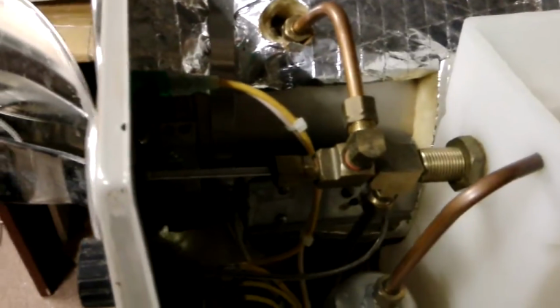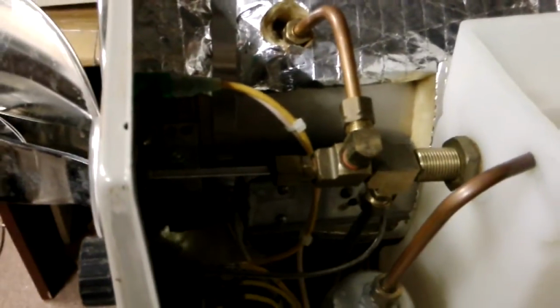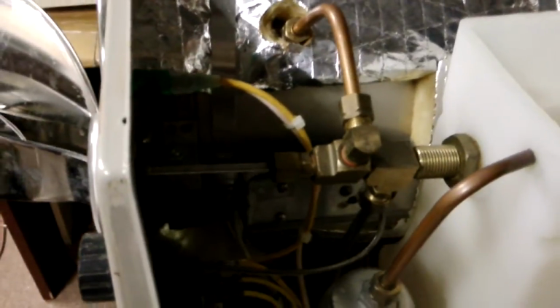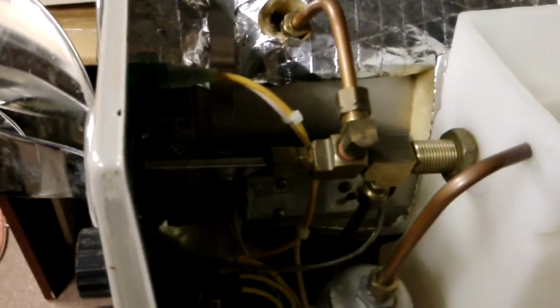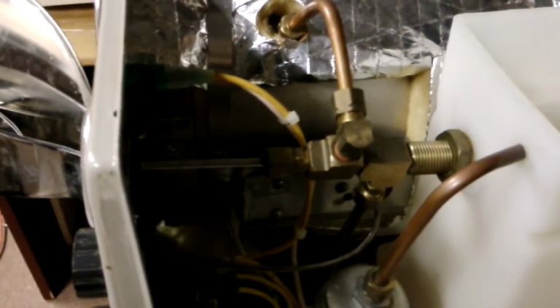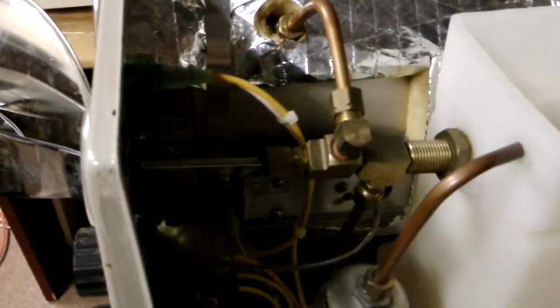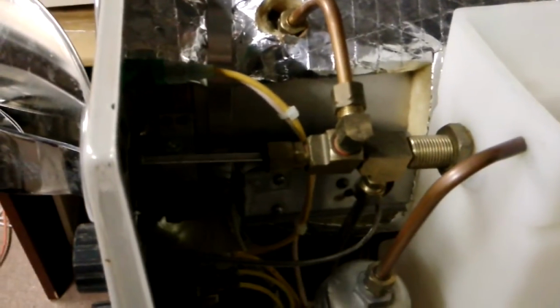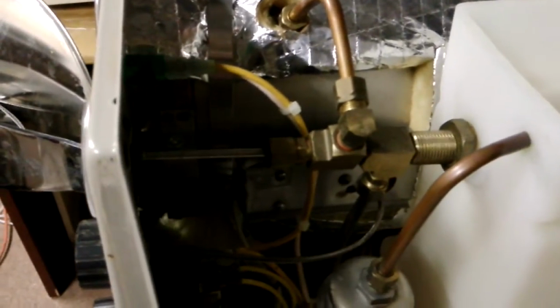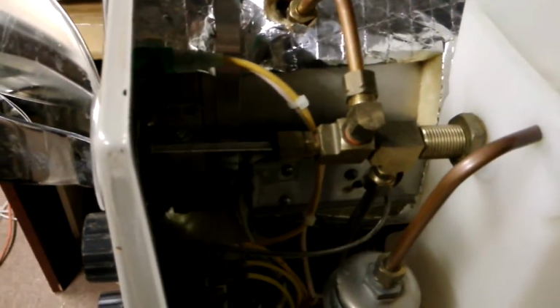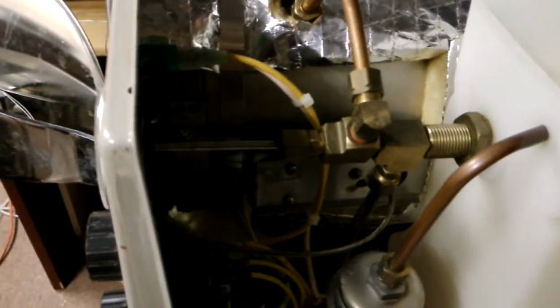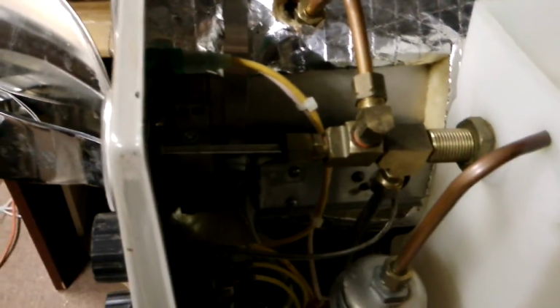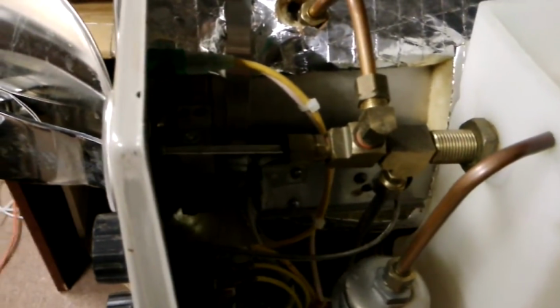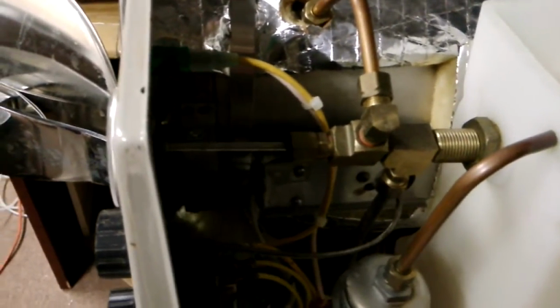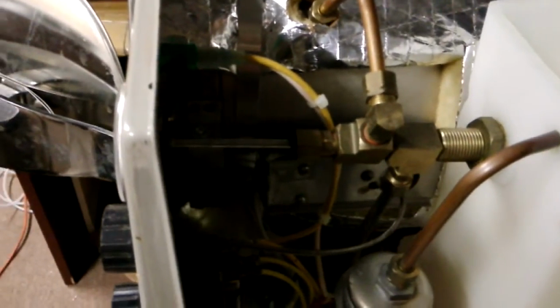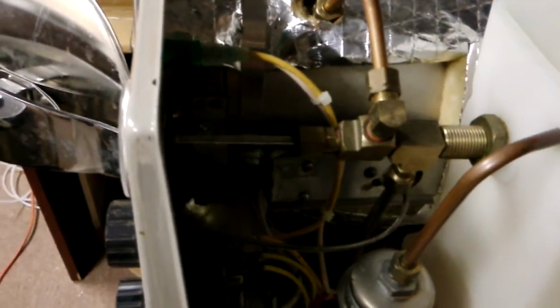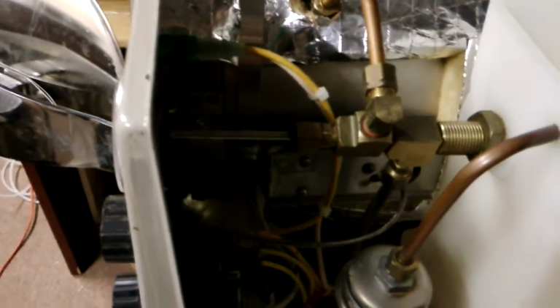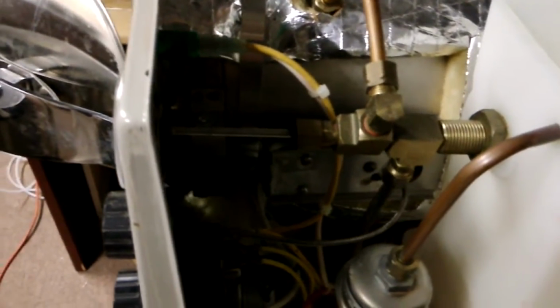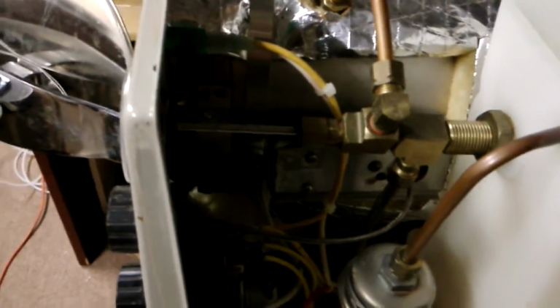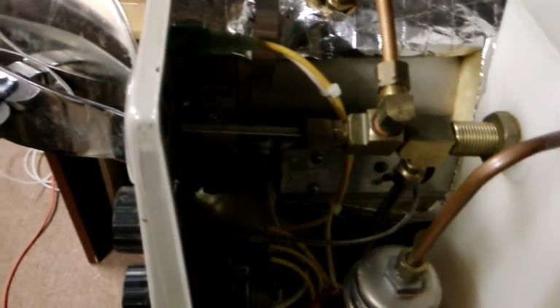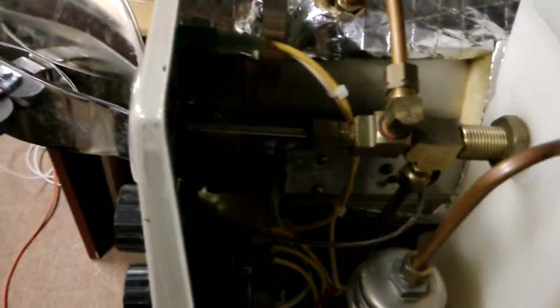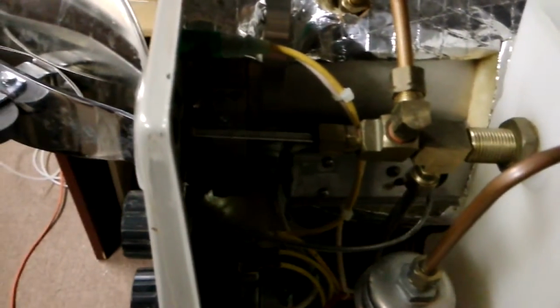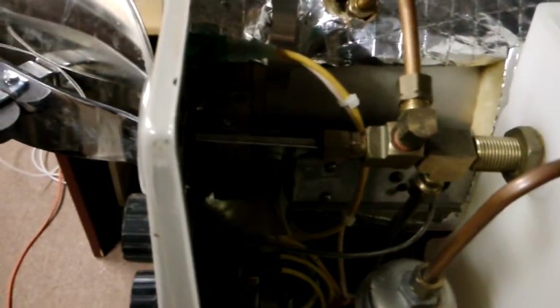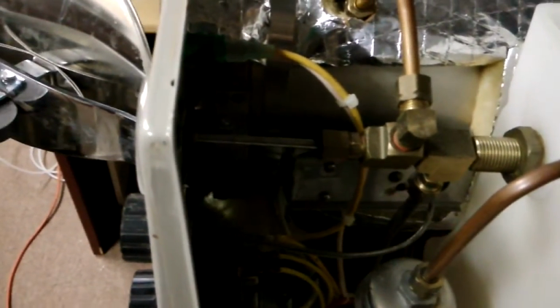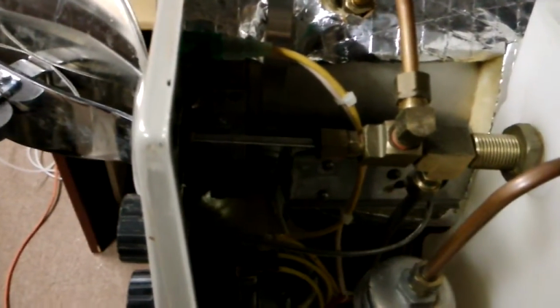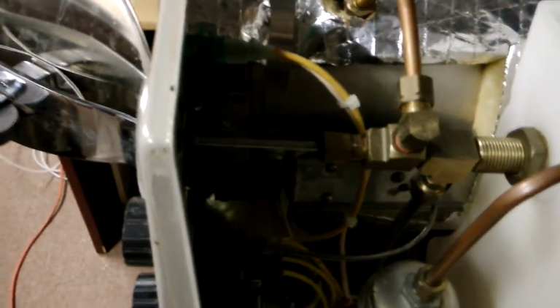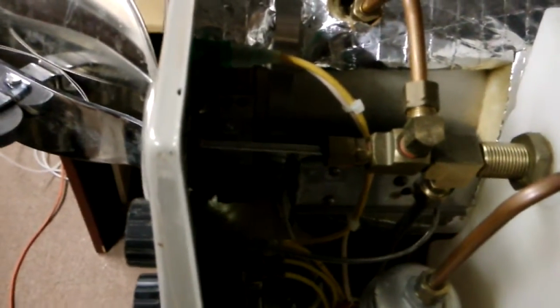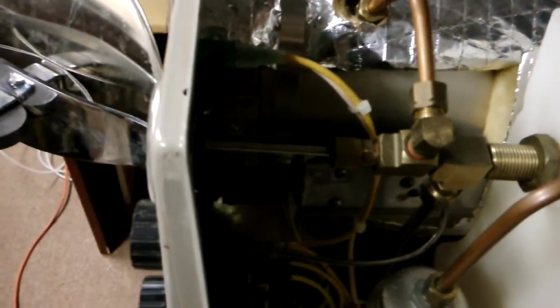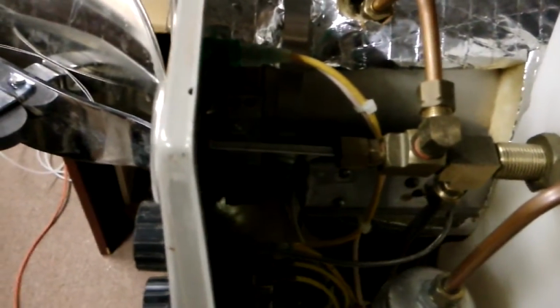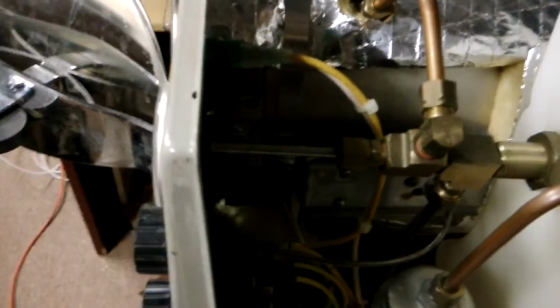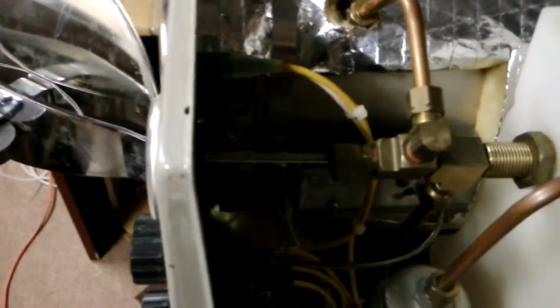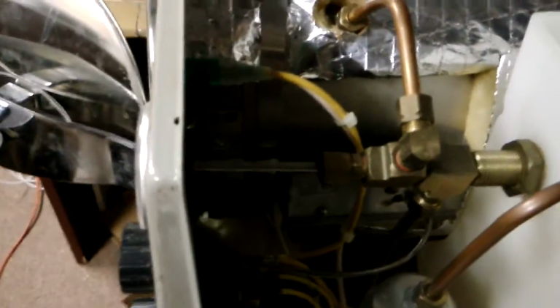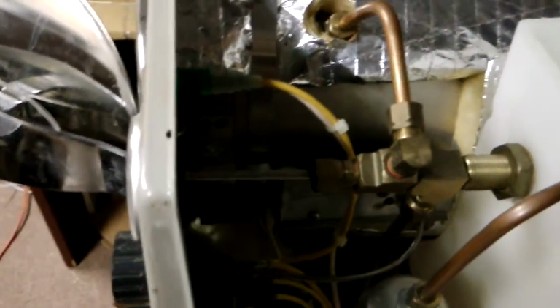It's retired, but there are still a lot of these machines in the market. A lot of customers still like to use this machine.